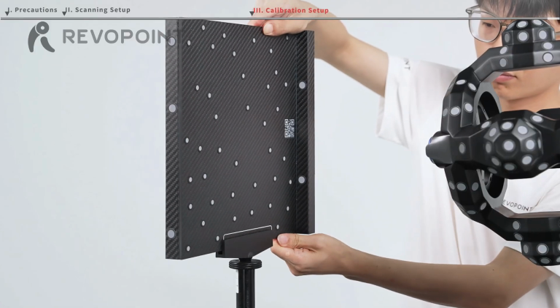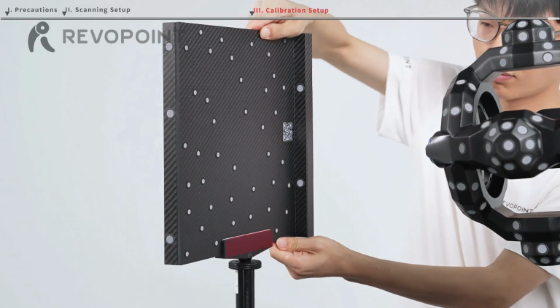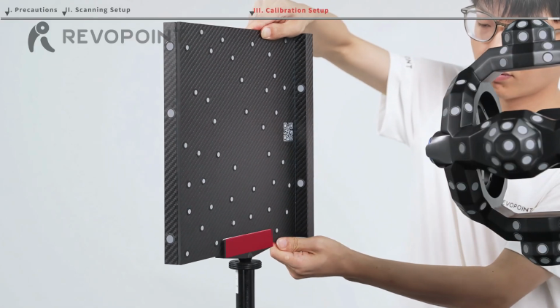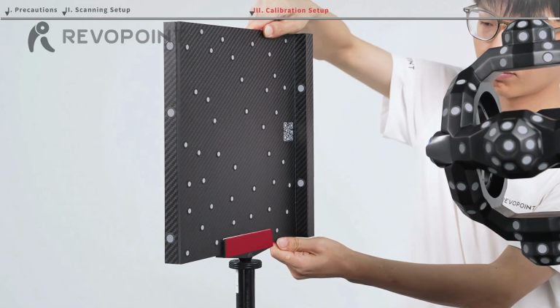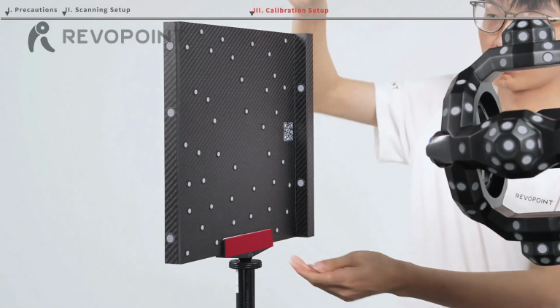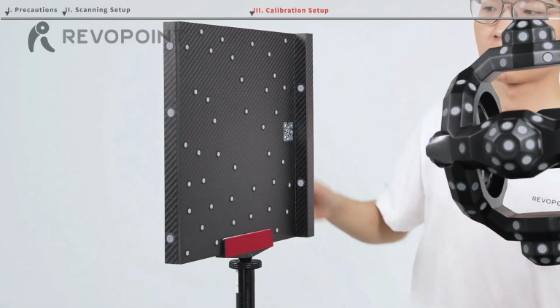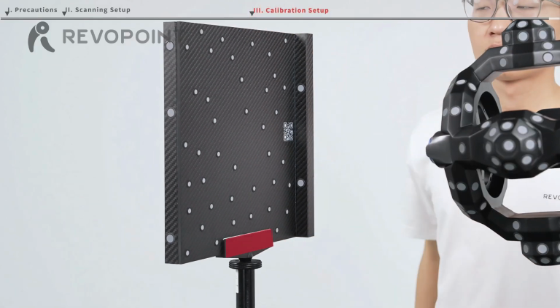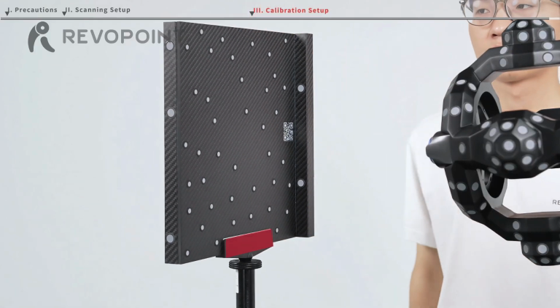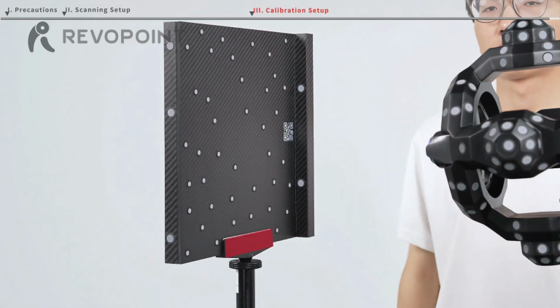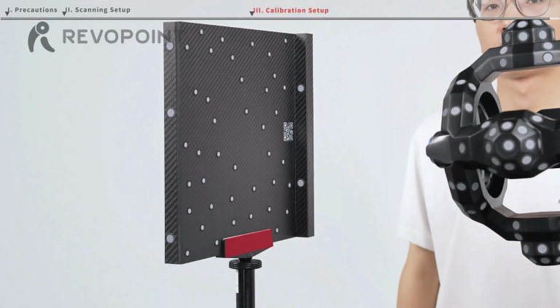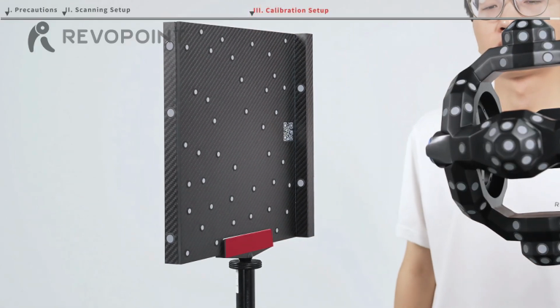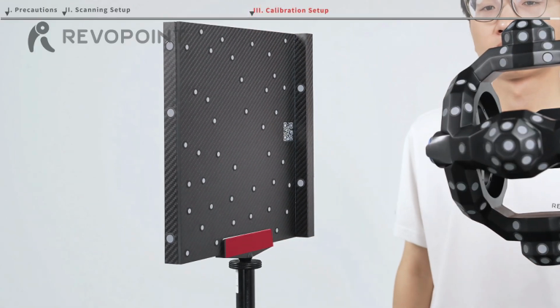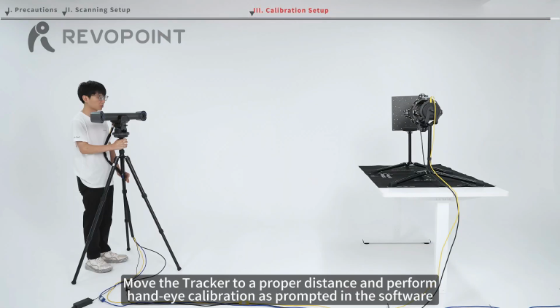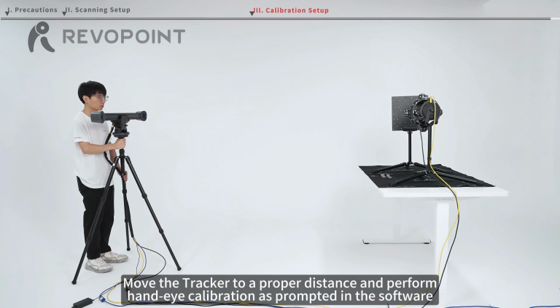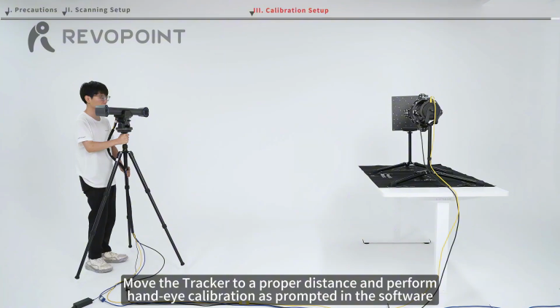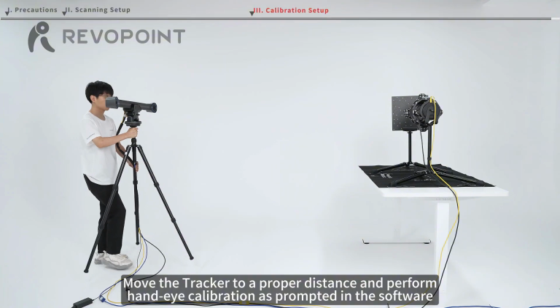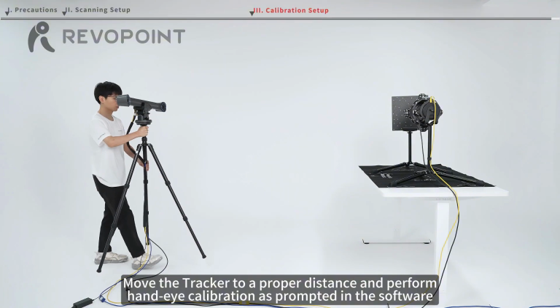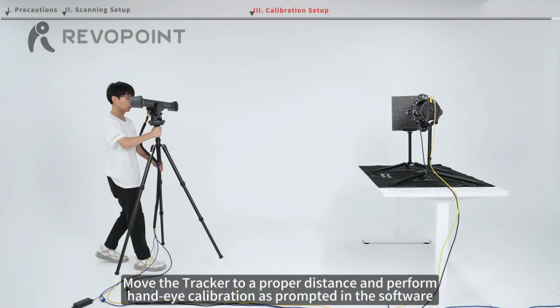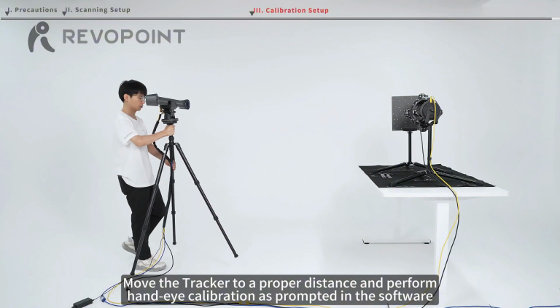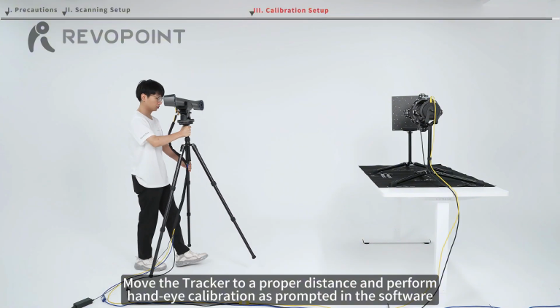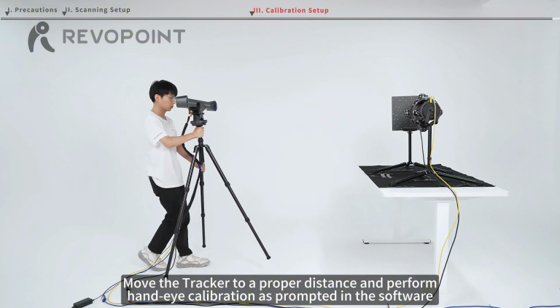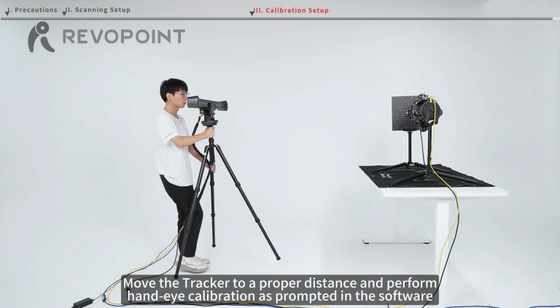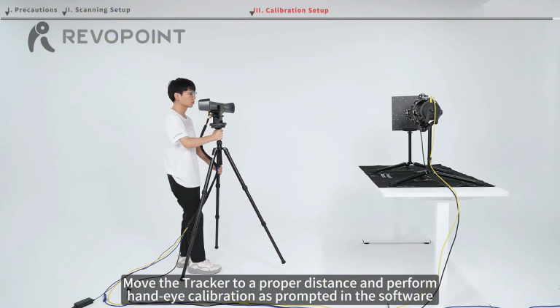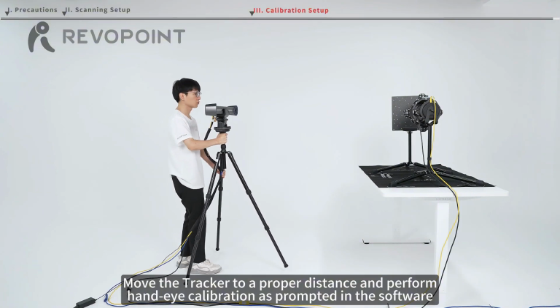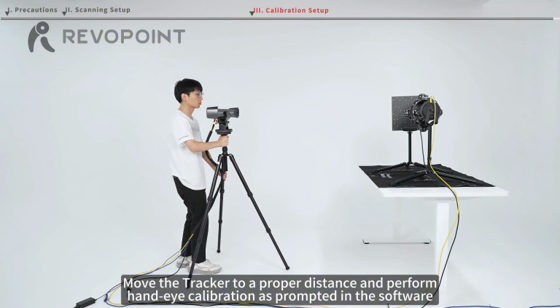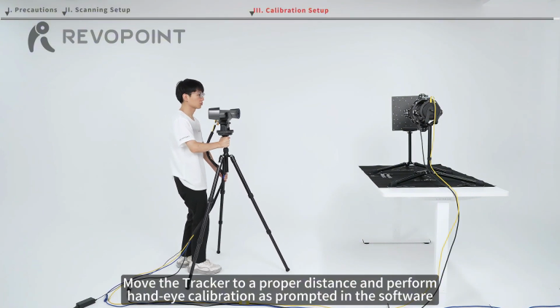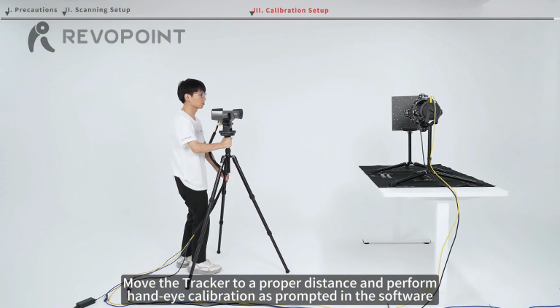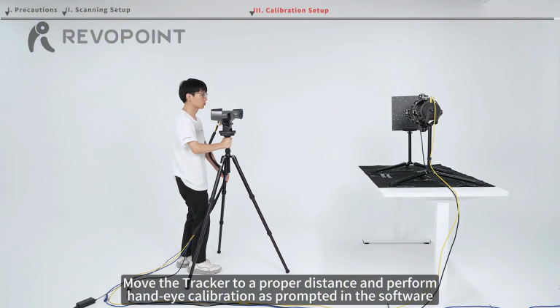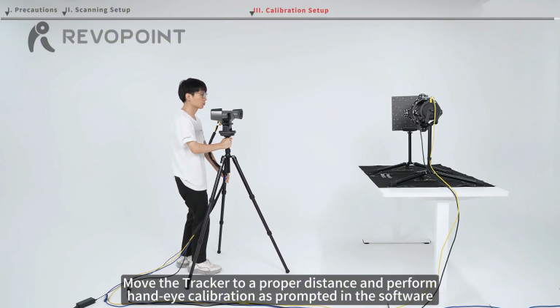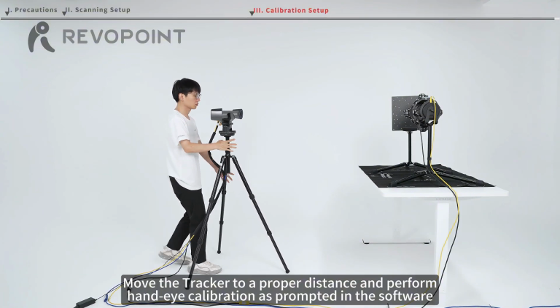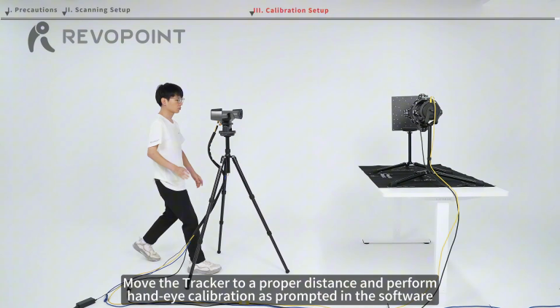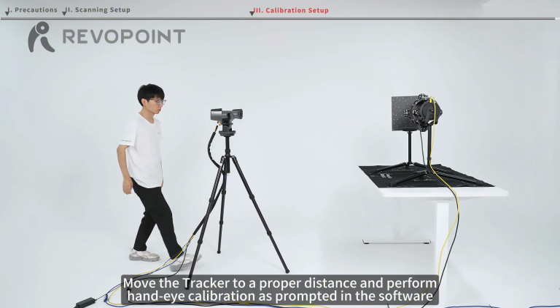Move the tracker to a proper distance and perform hand-eye calibration as prompted in the software.